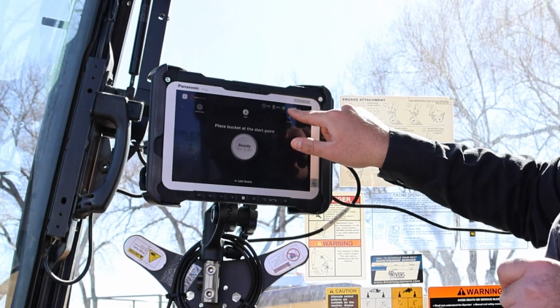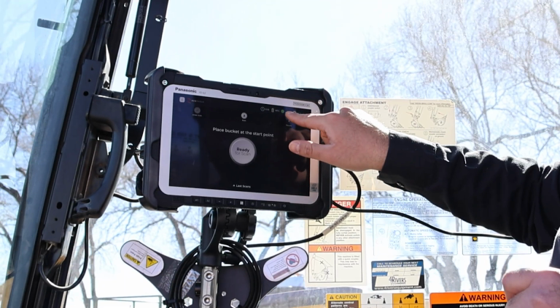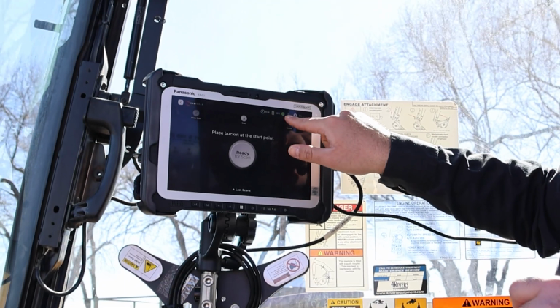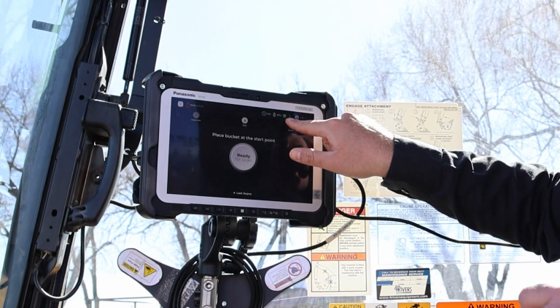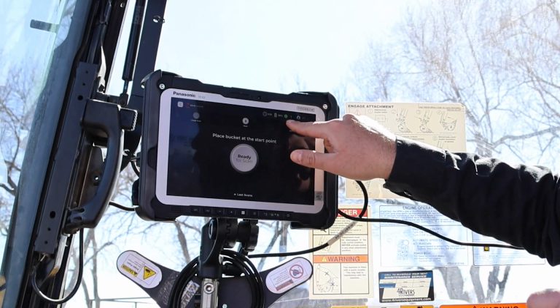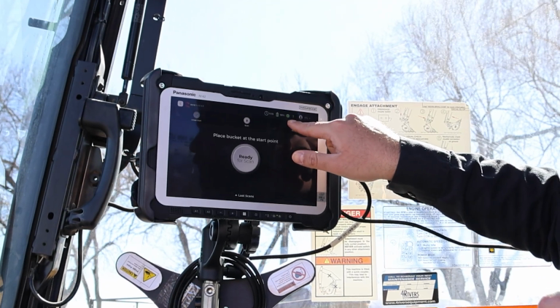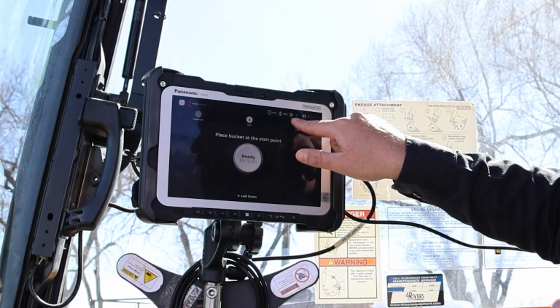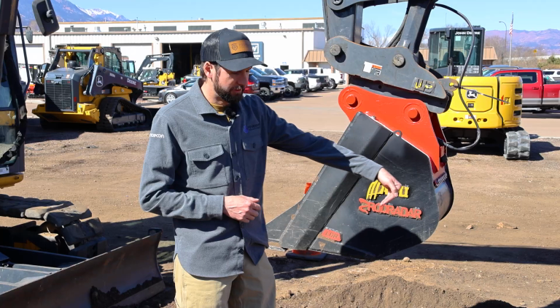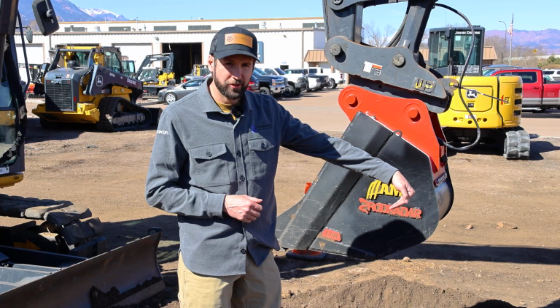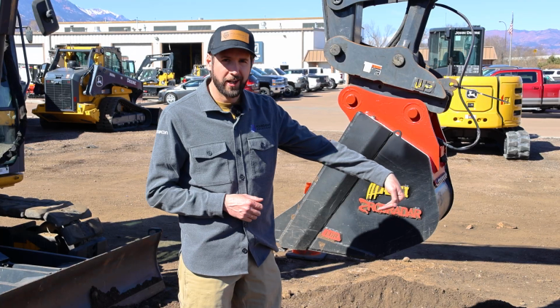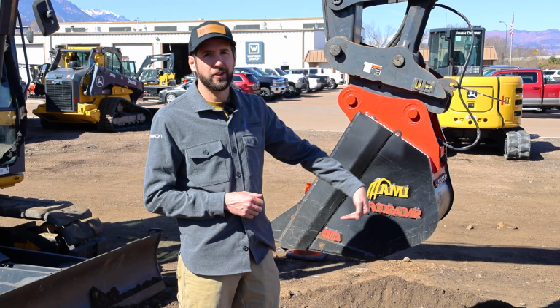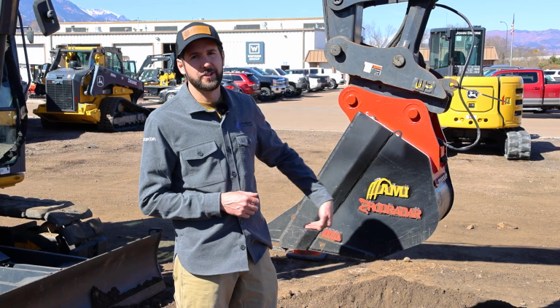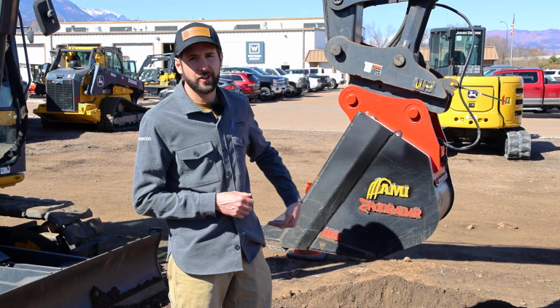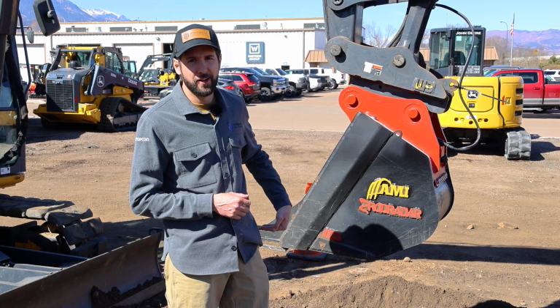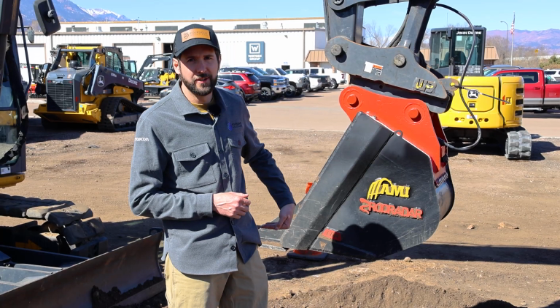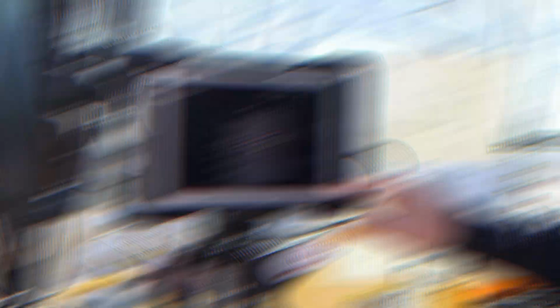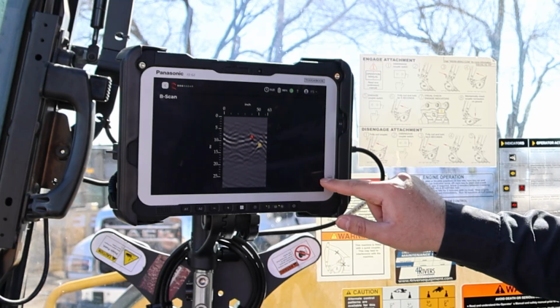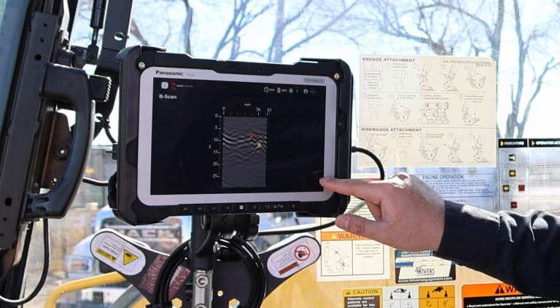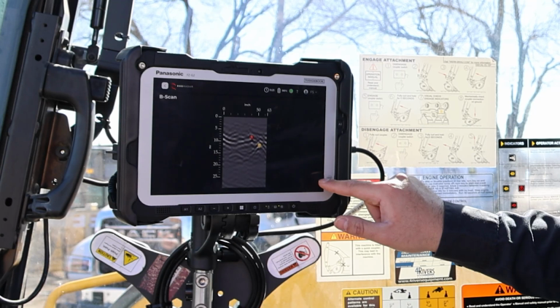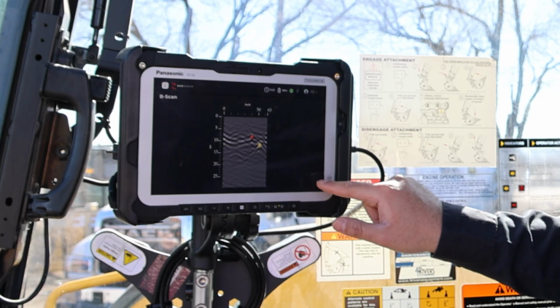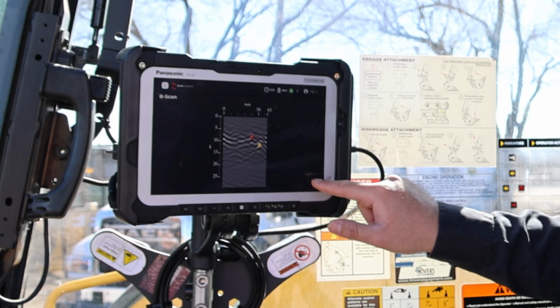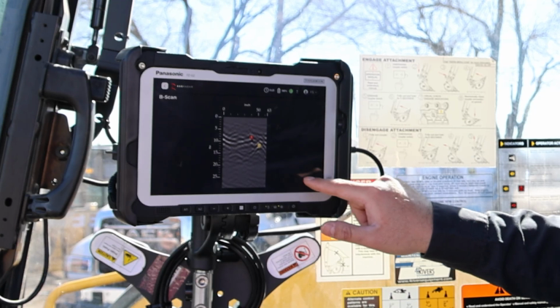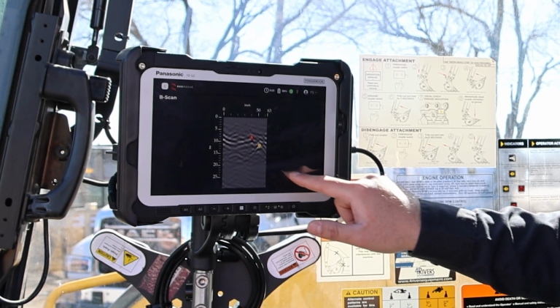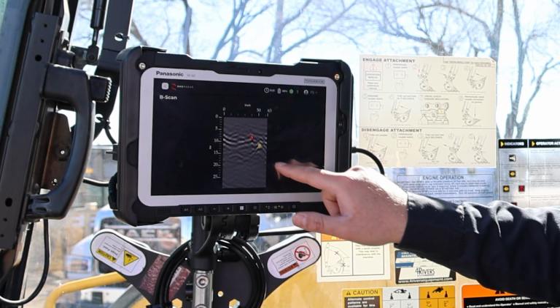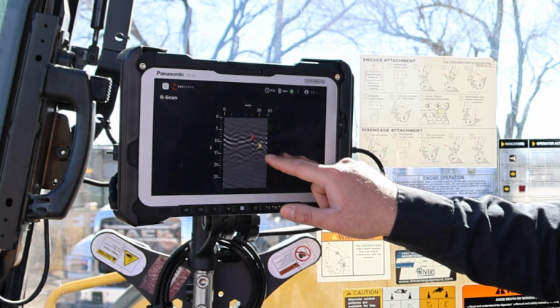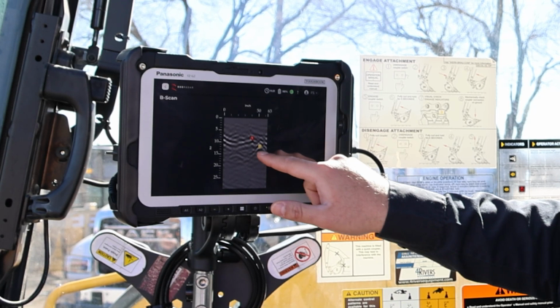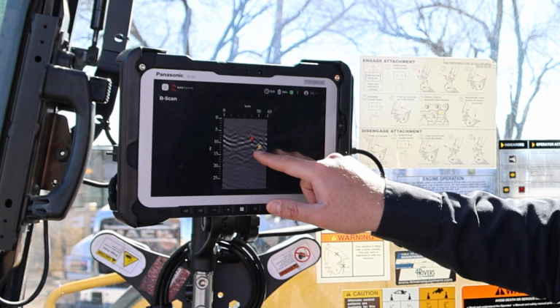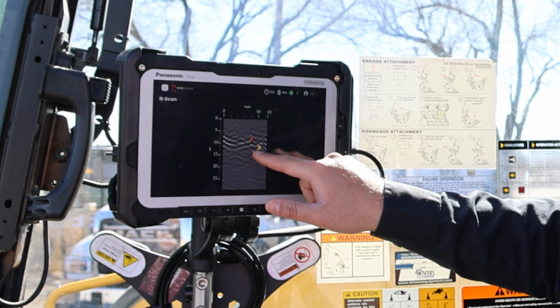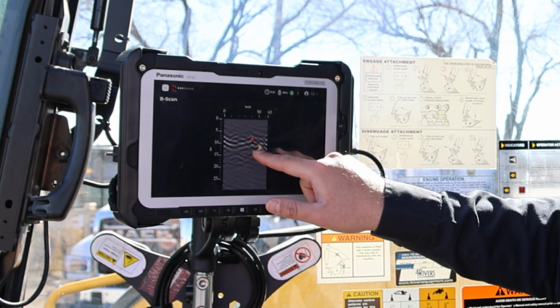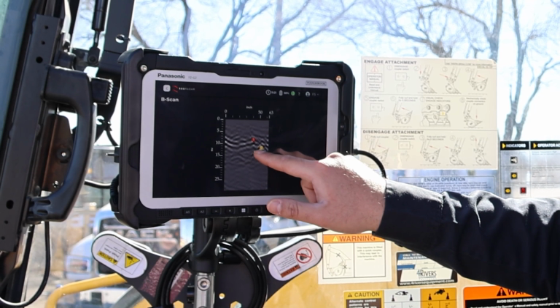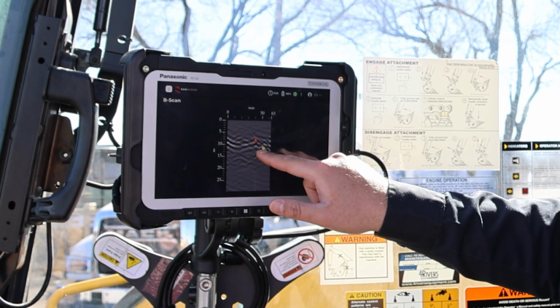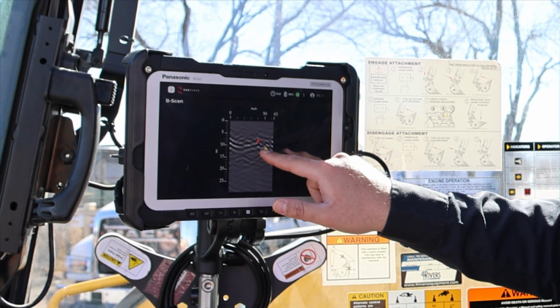The operator hits one button, sets the bucket on the ground, and drags it across. Then it kicks out a display of what could be under the ground.